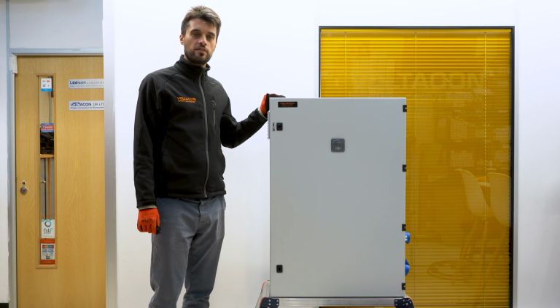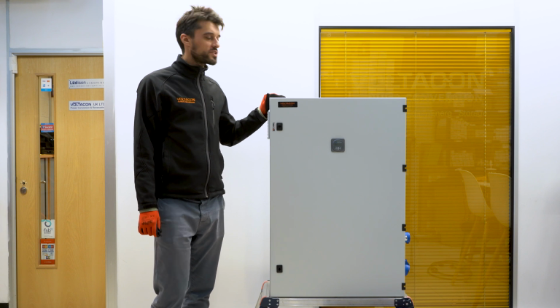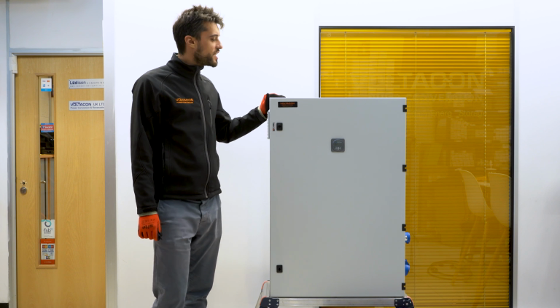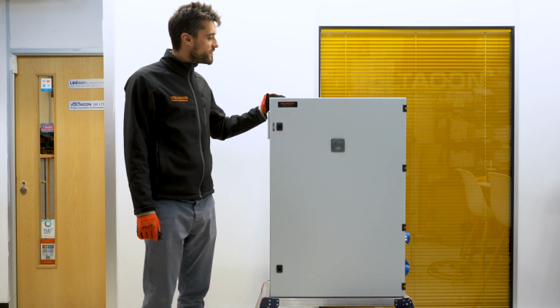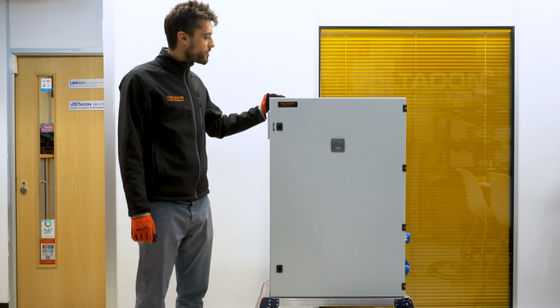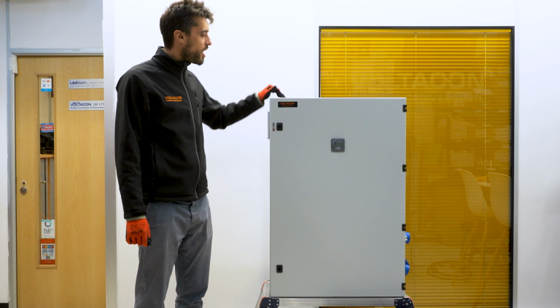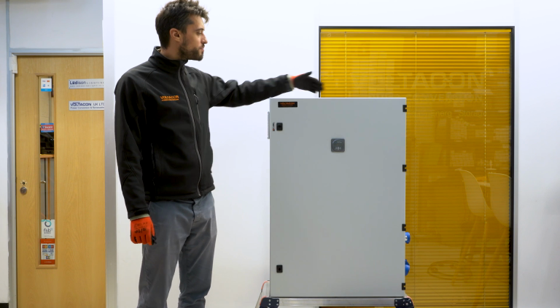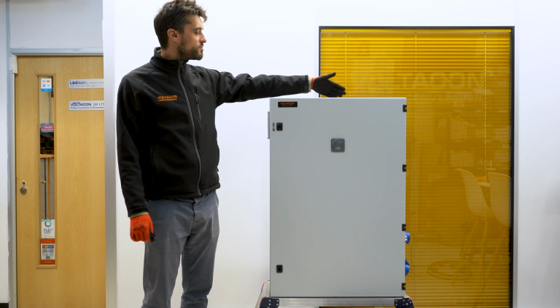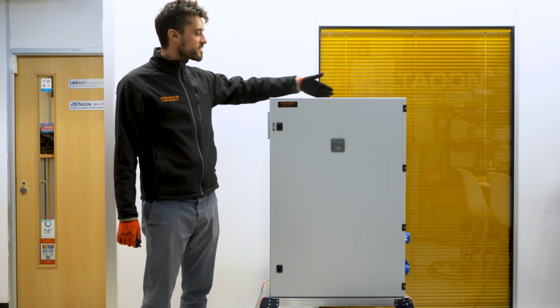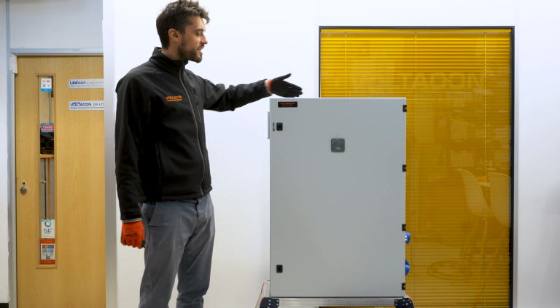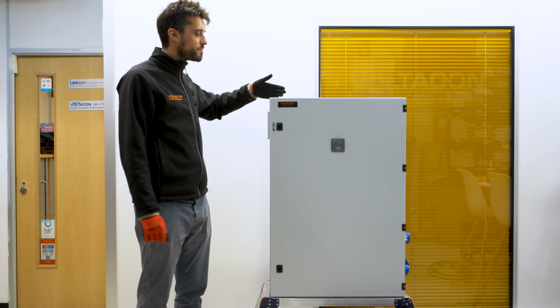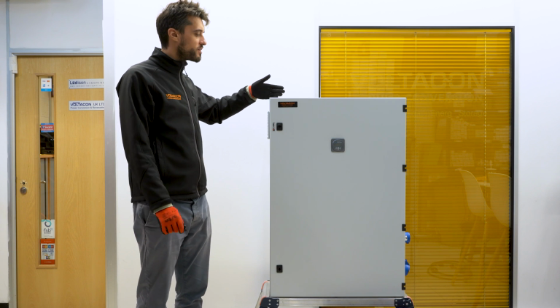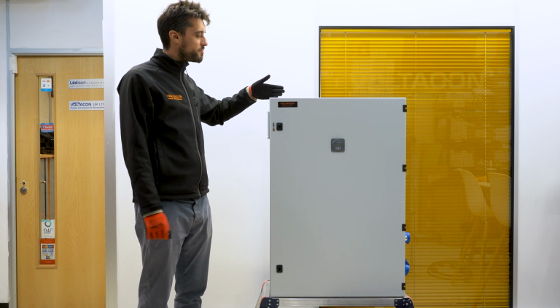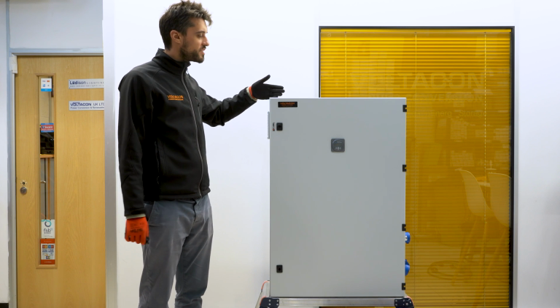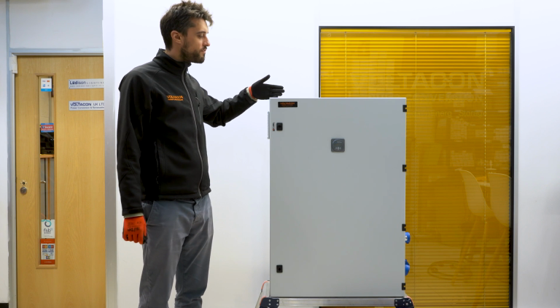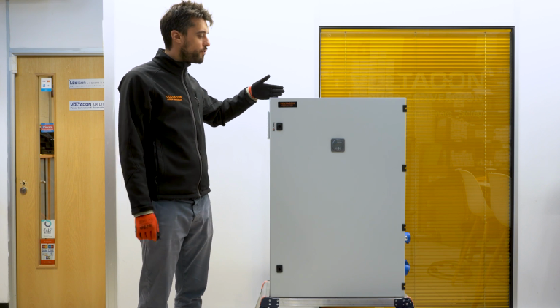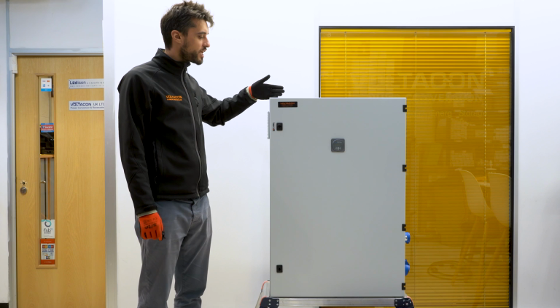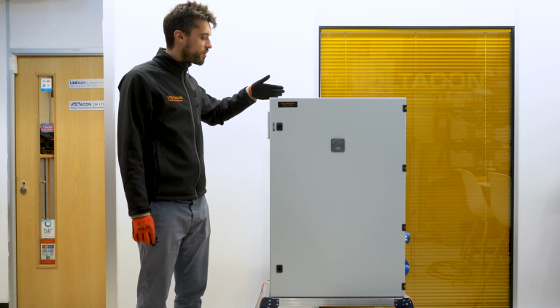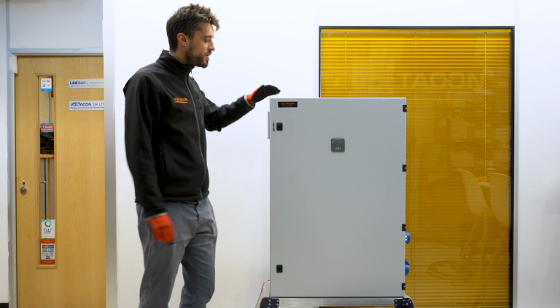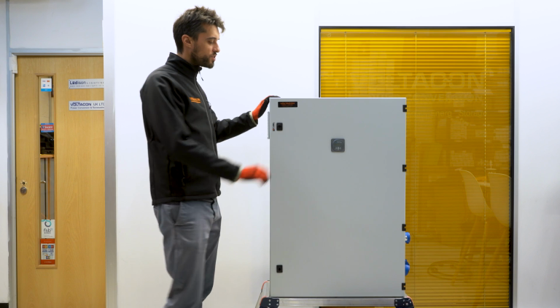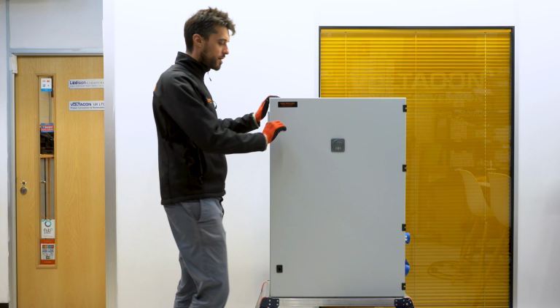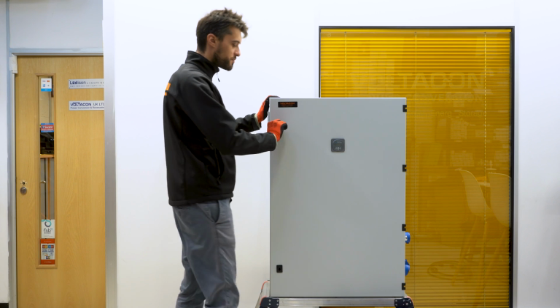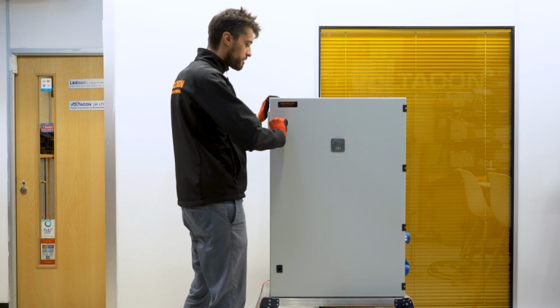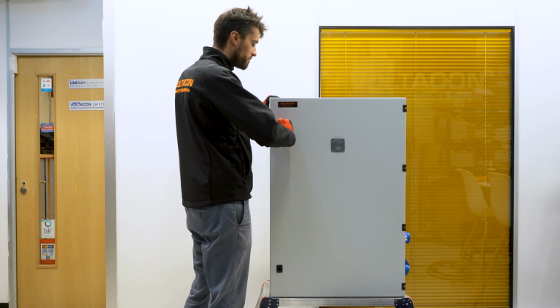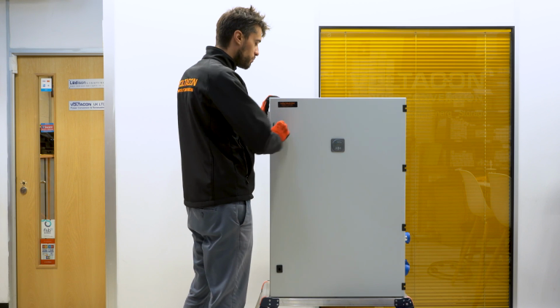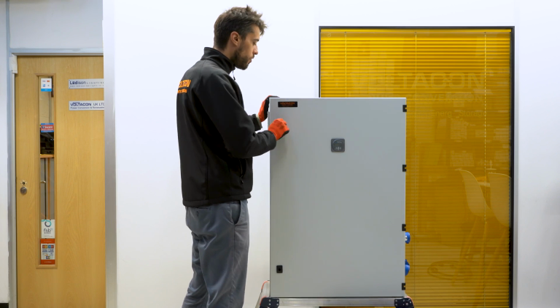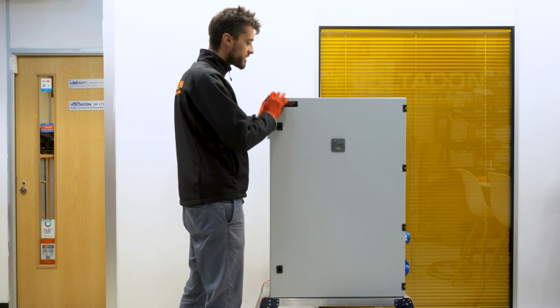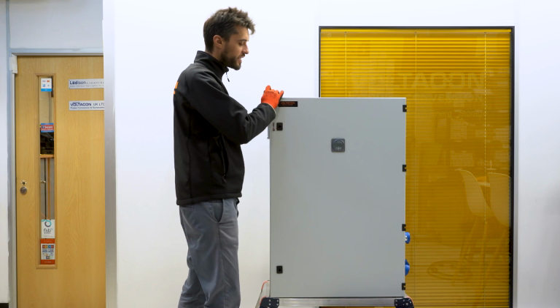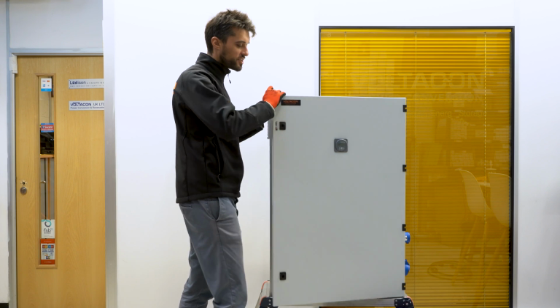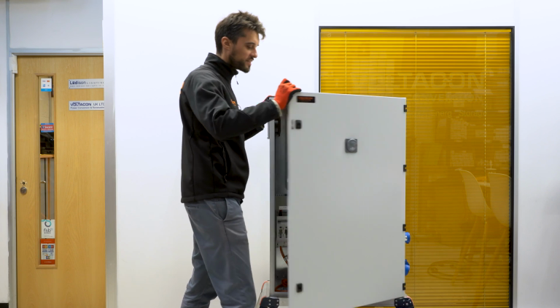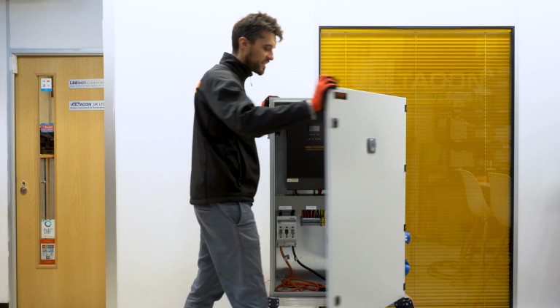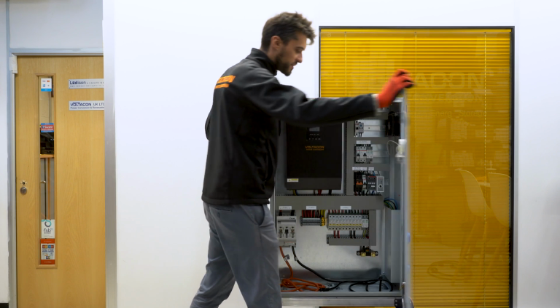For today's video, I will be using the silent power cabinet from VoltaCon, which comes pre-equipped with all the connection accessories.